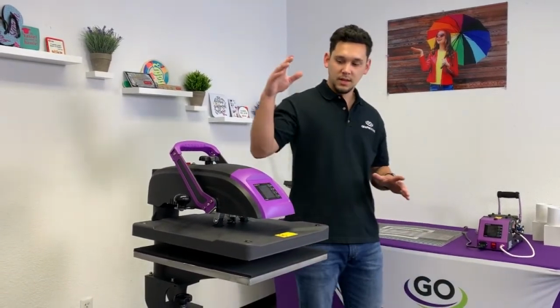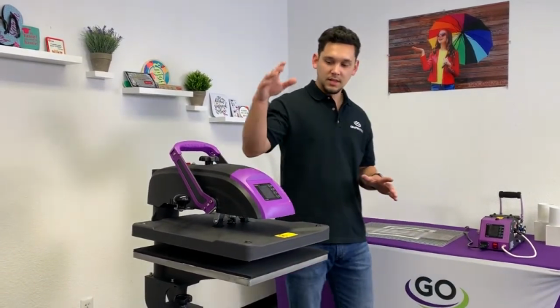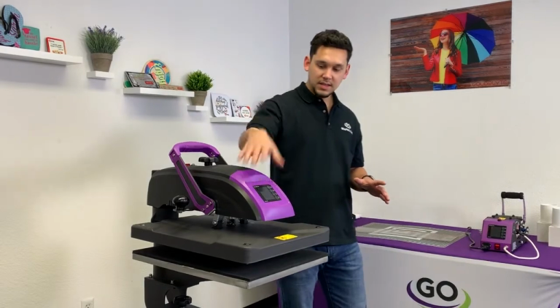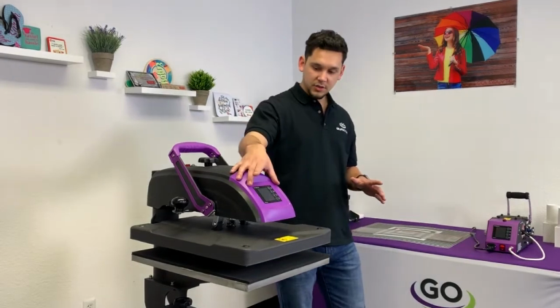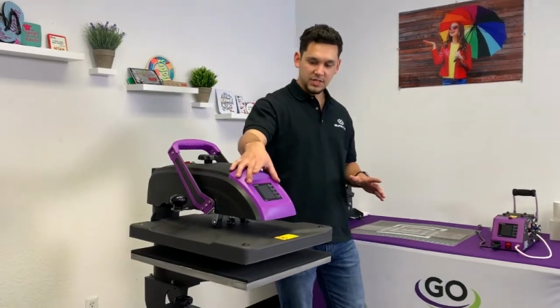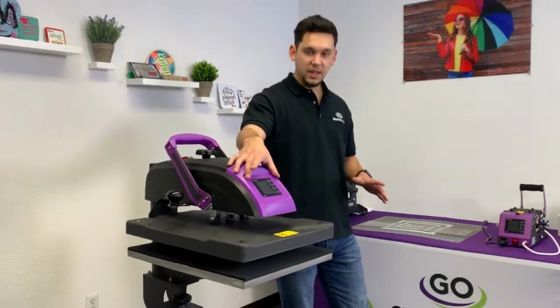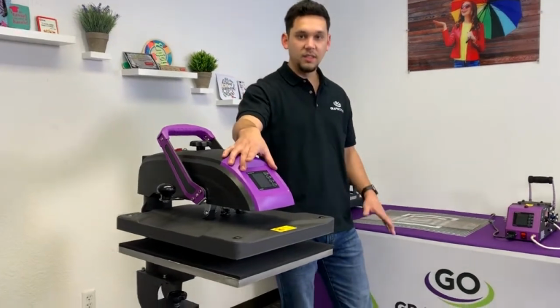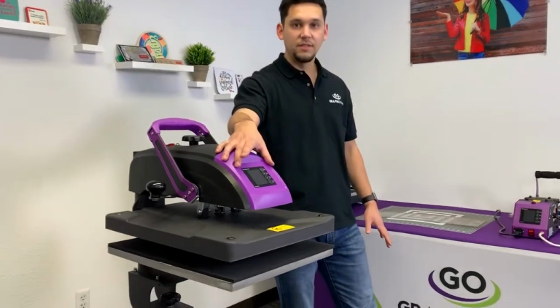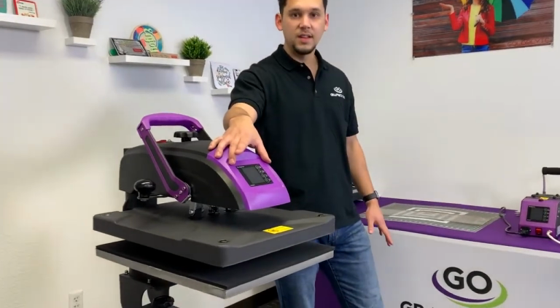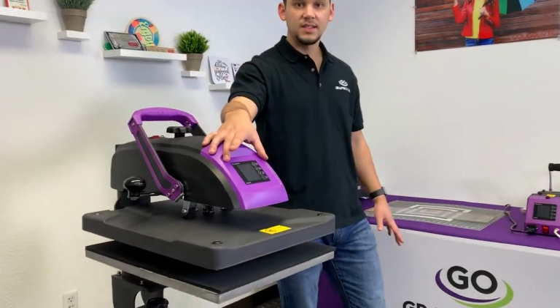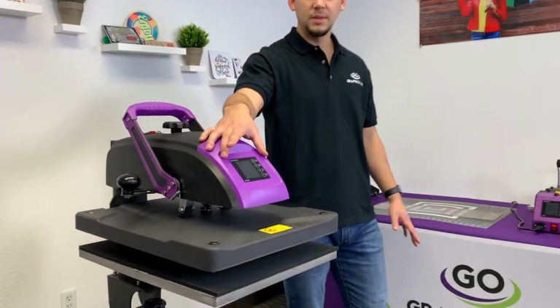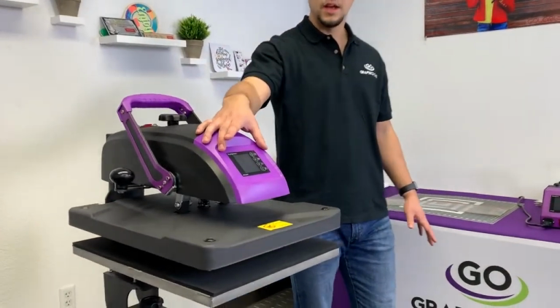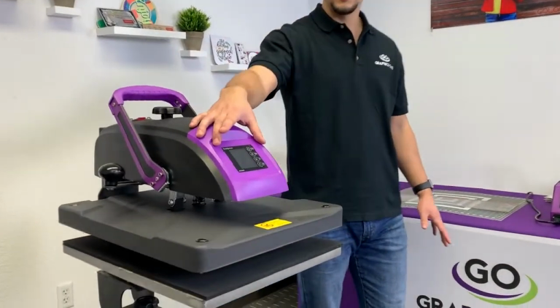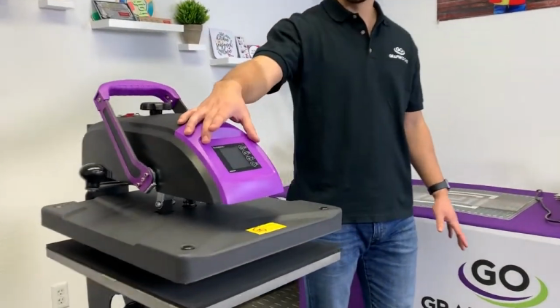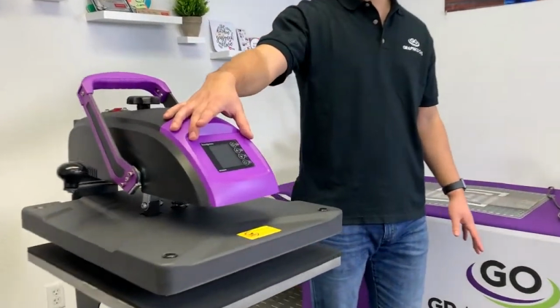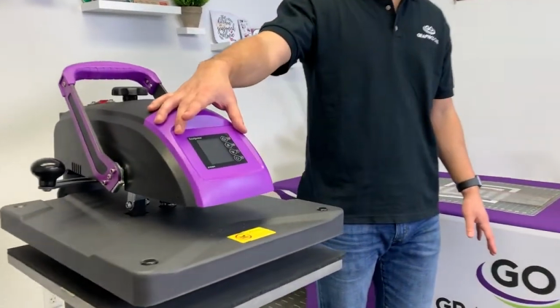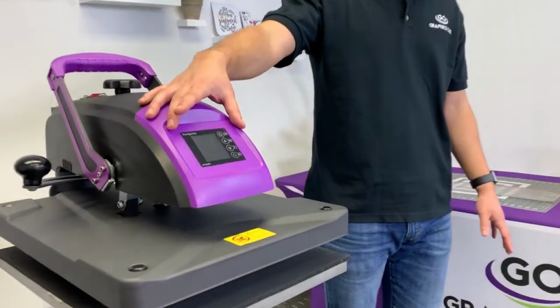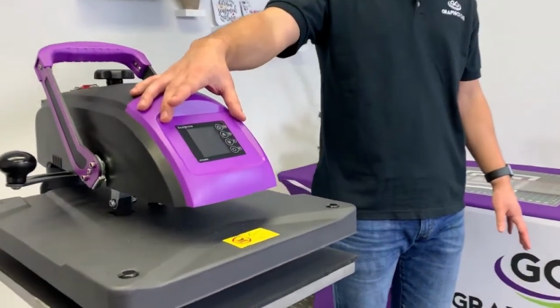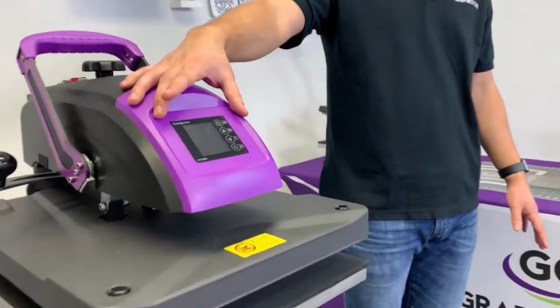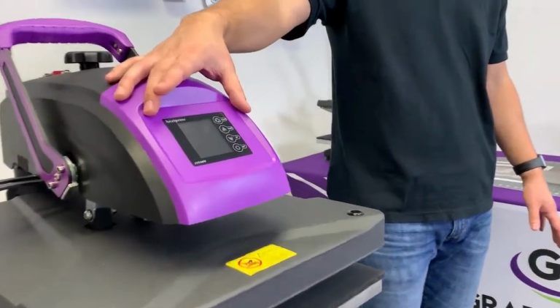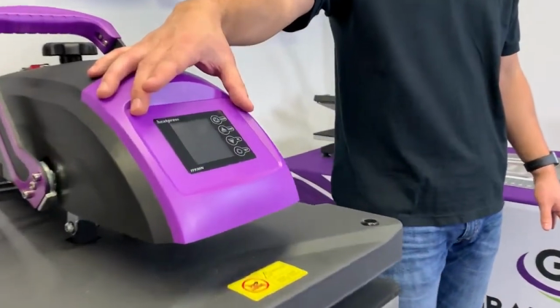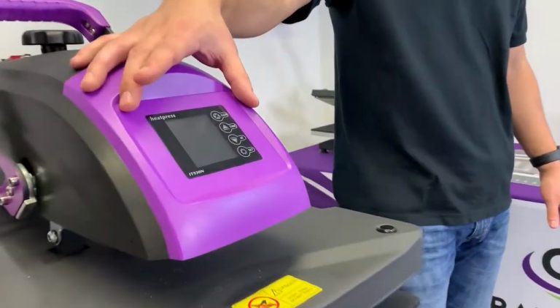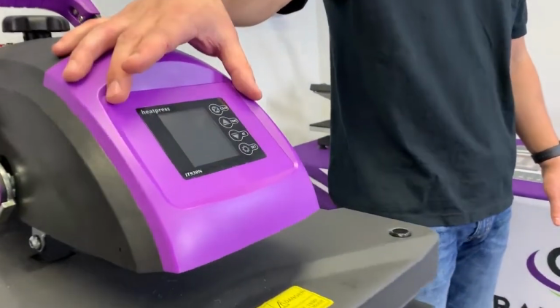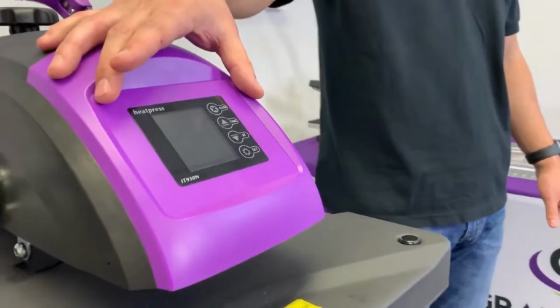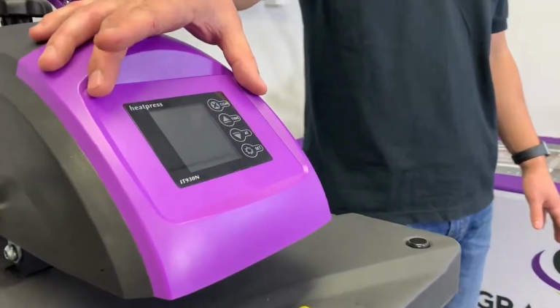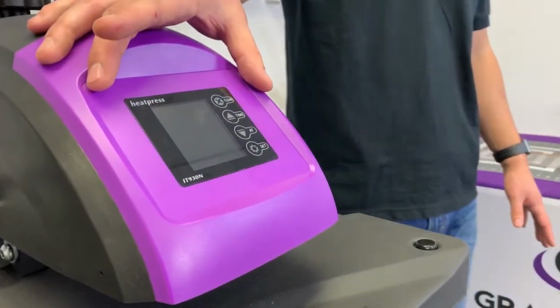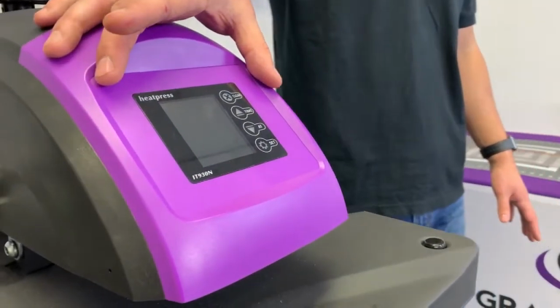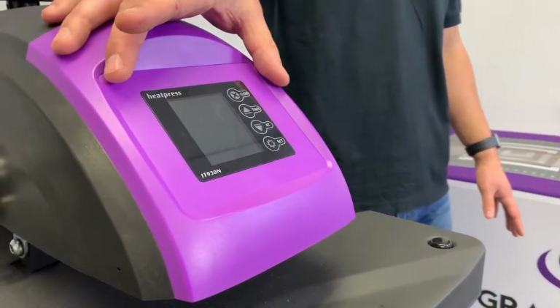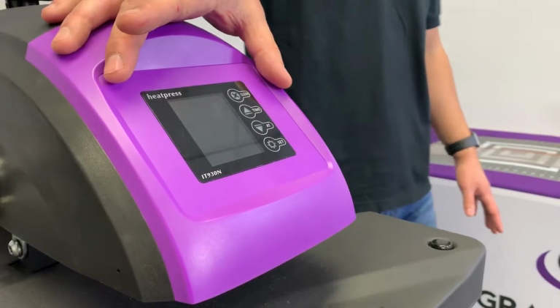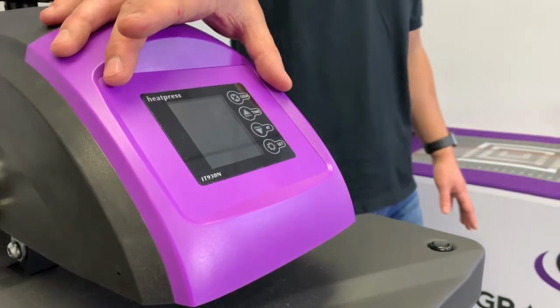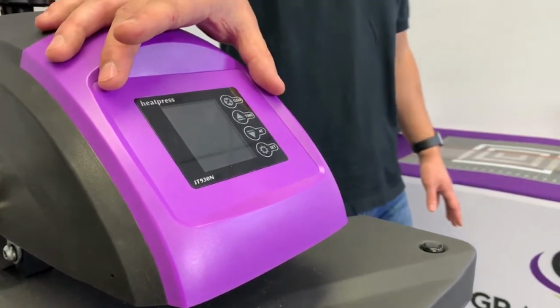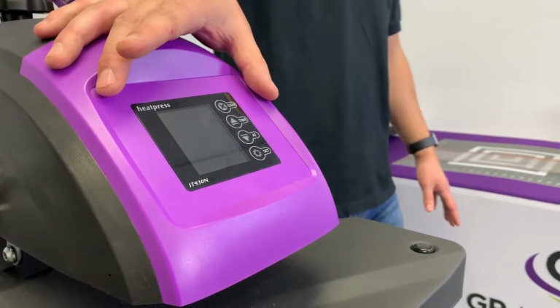The digital display on the front is going to be how you control your temperature and your time. It also keeps track of your press count.